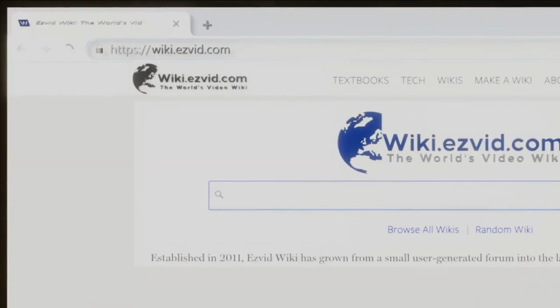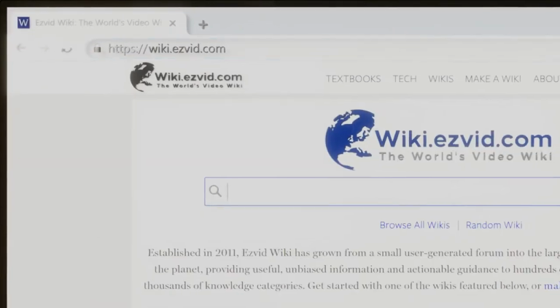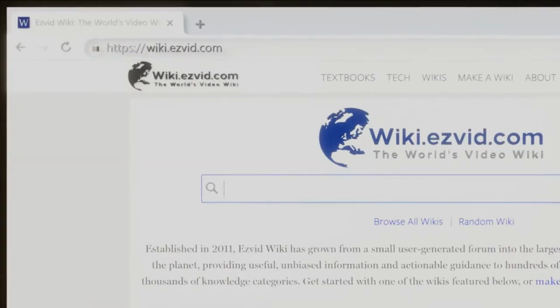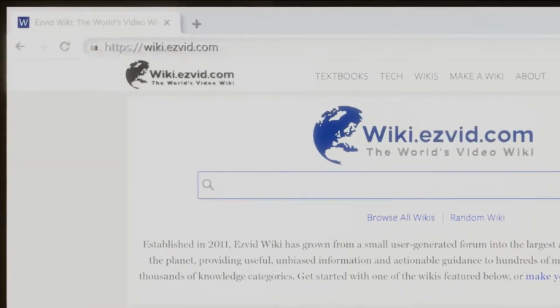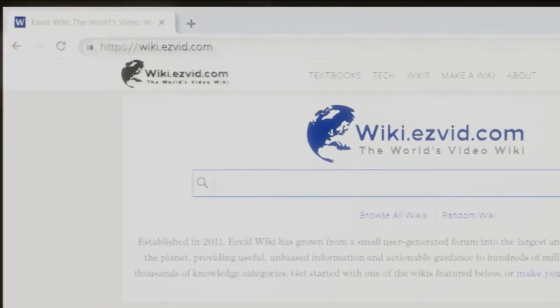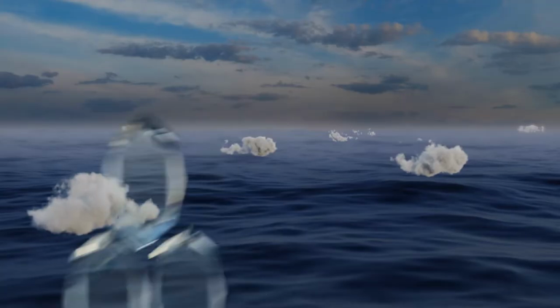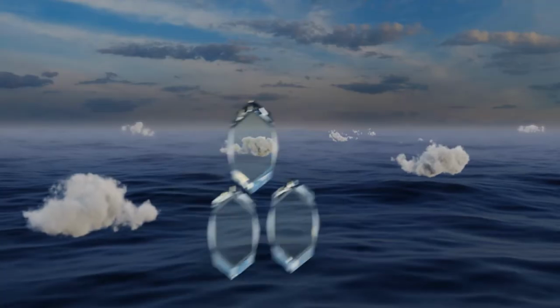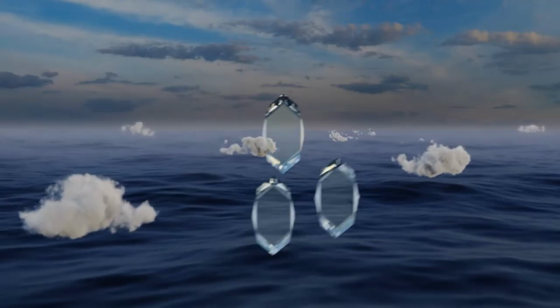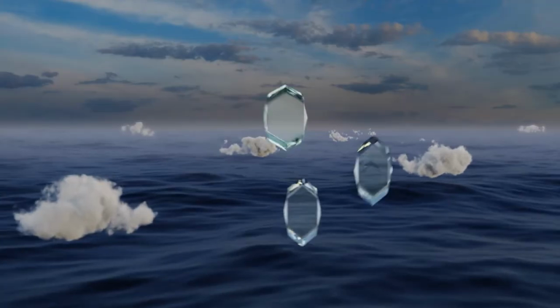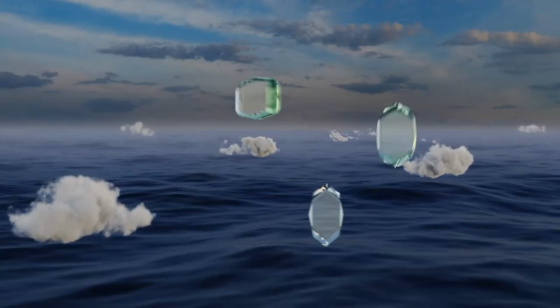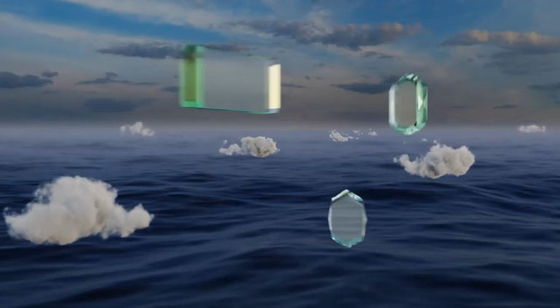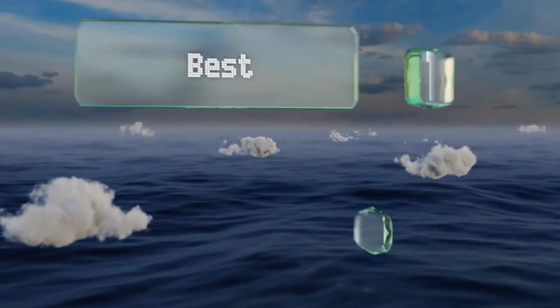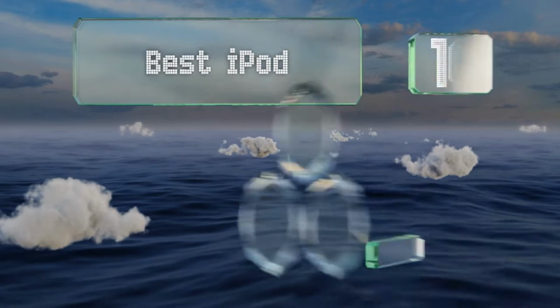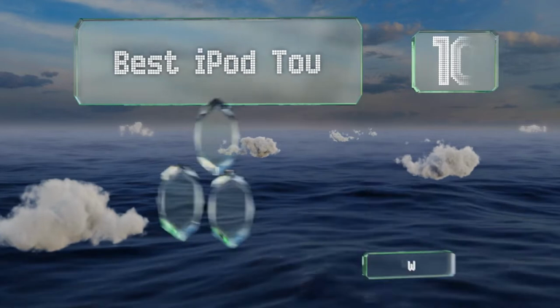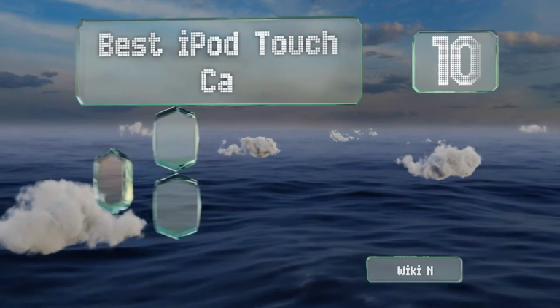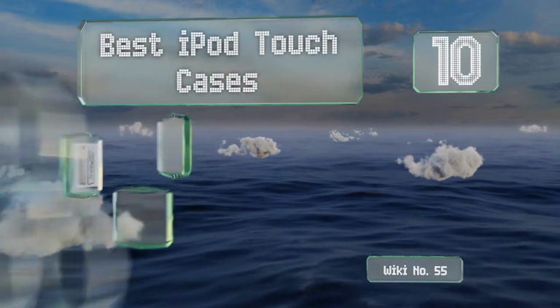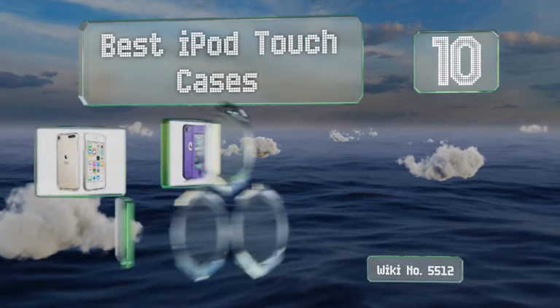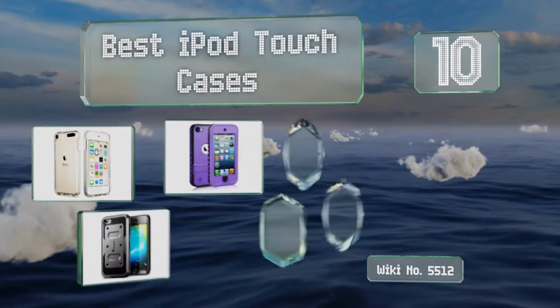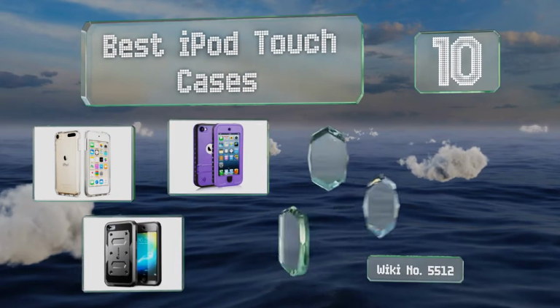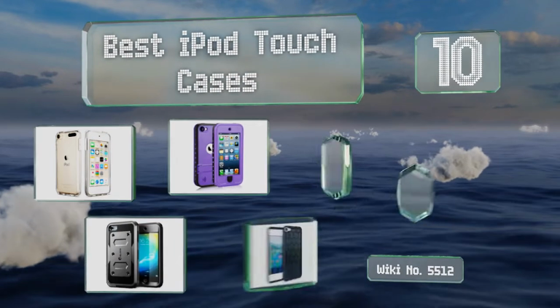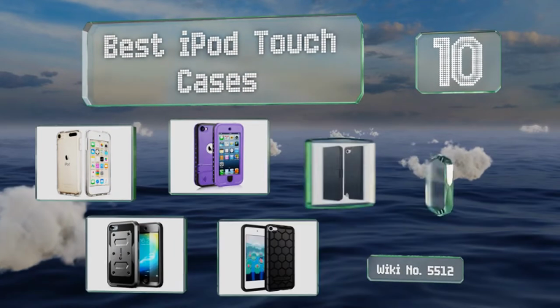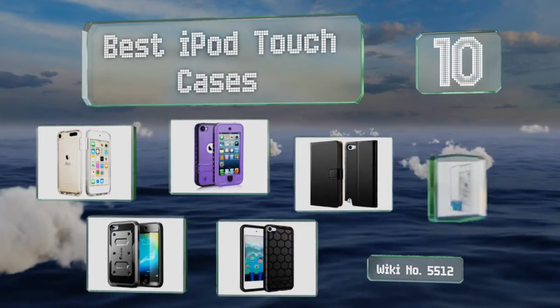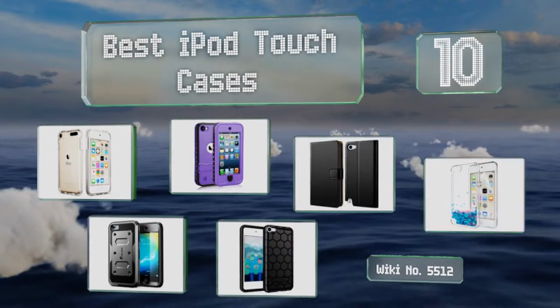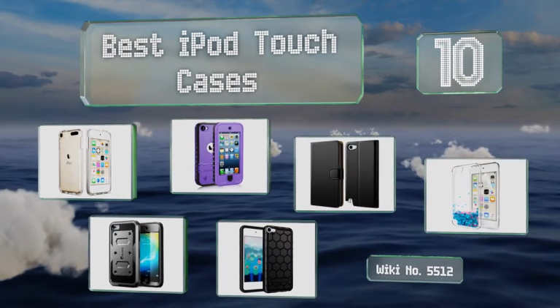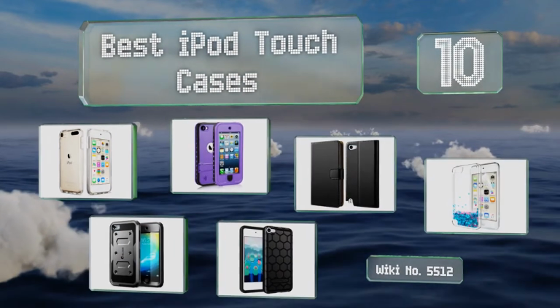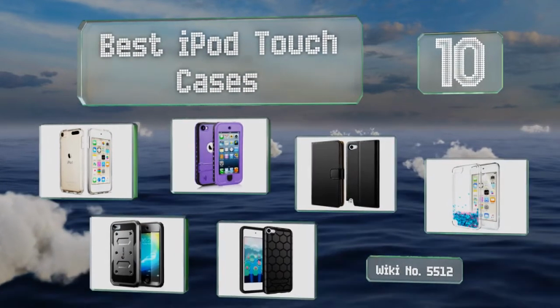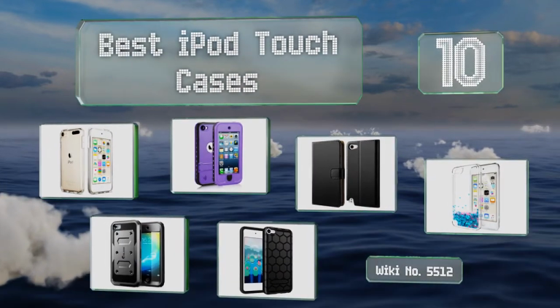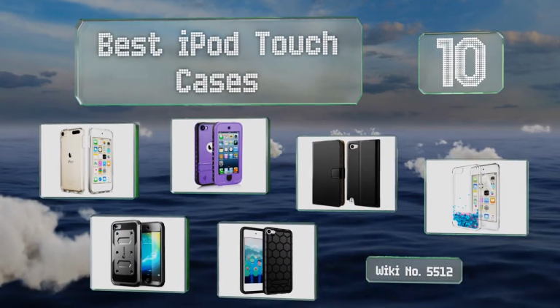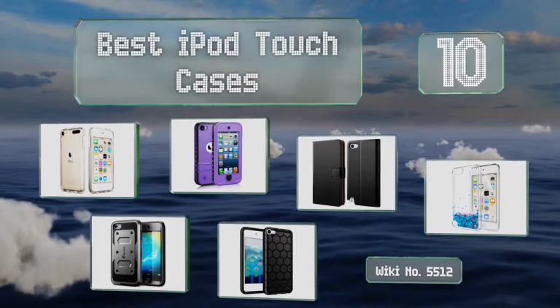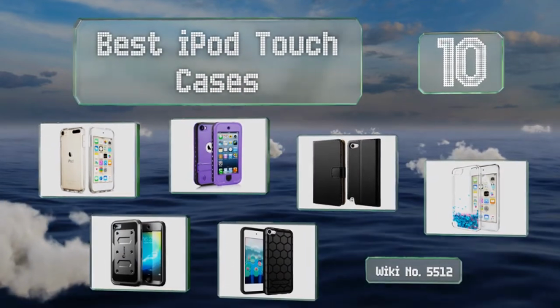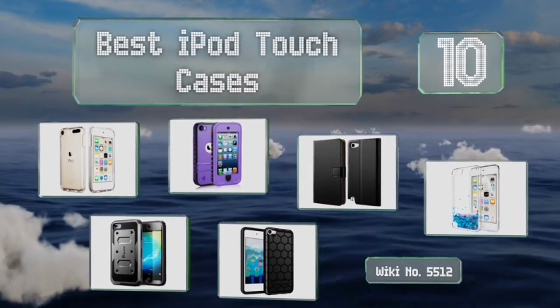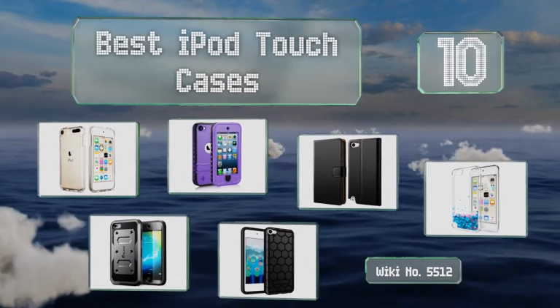EasyVid presents the 10 best iPod touch cases. Let's get started with the list.